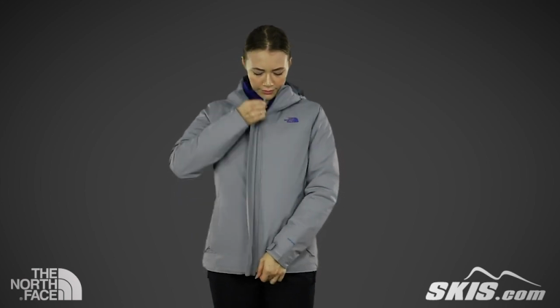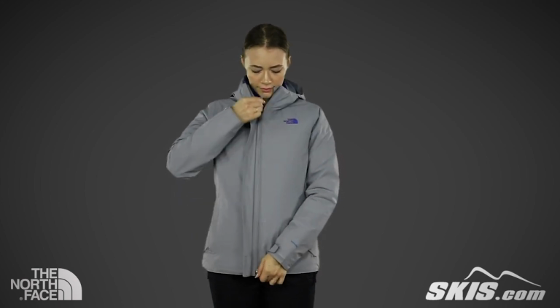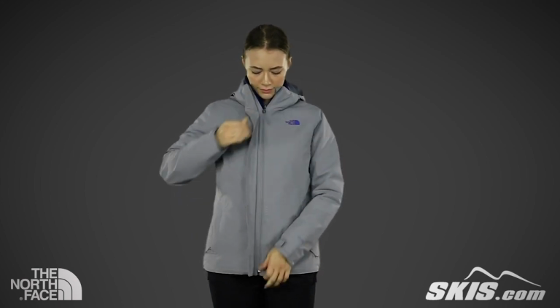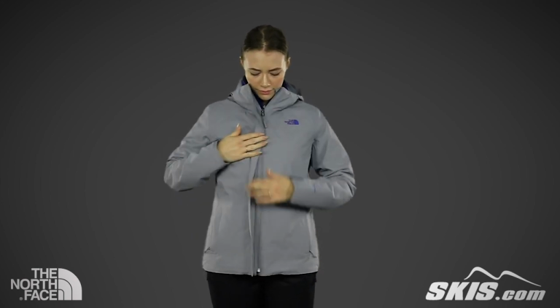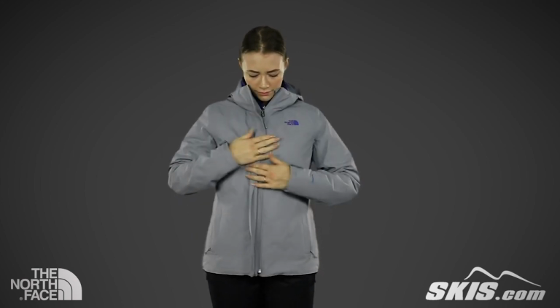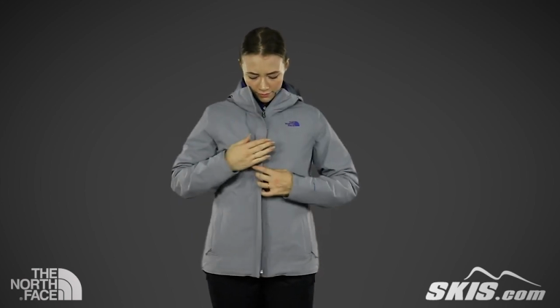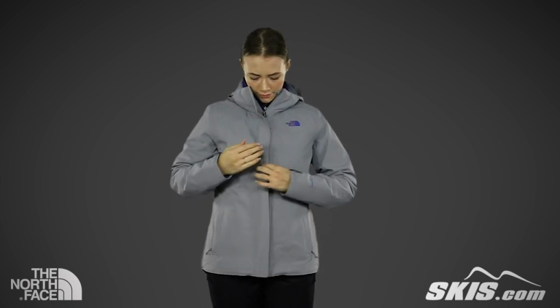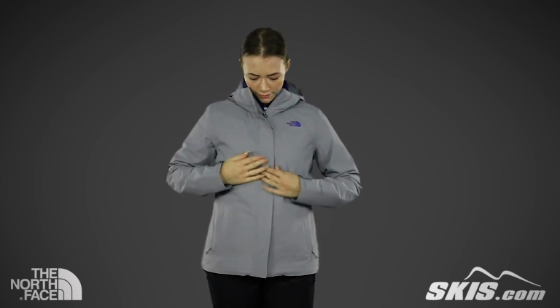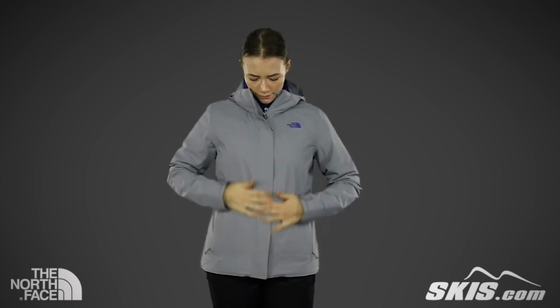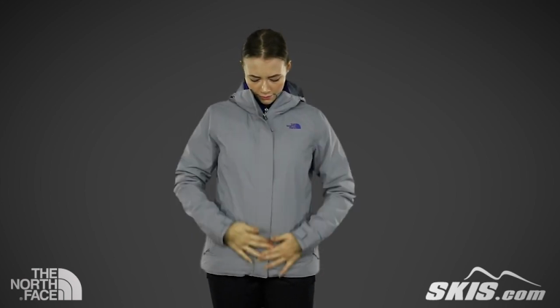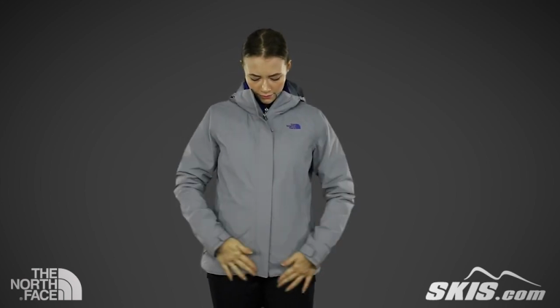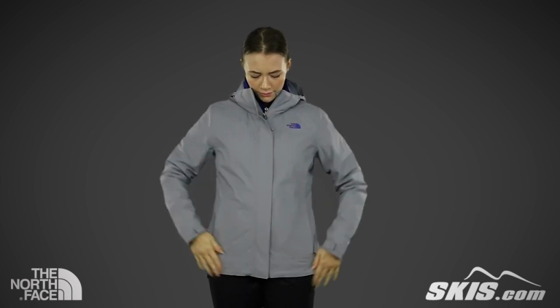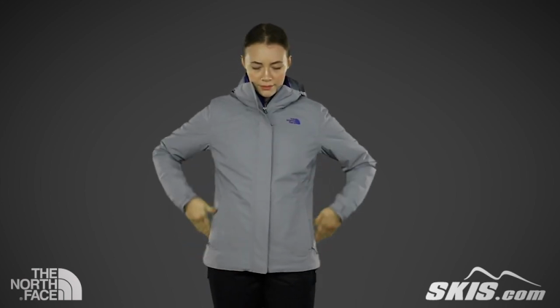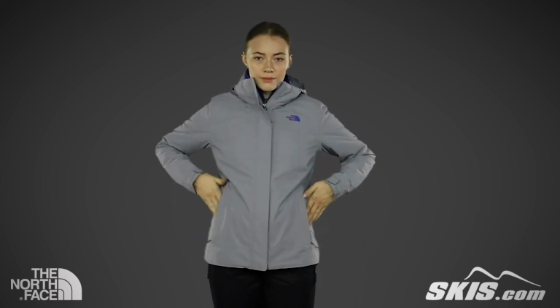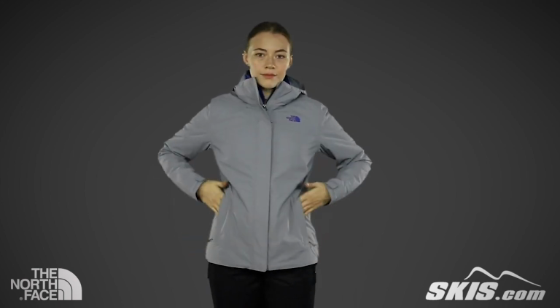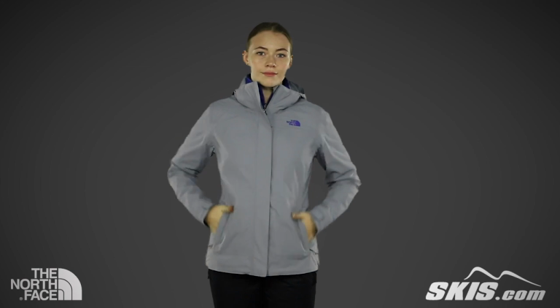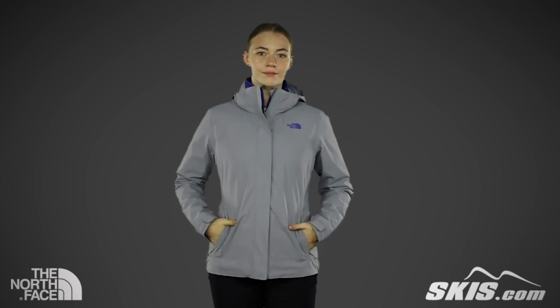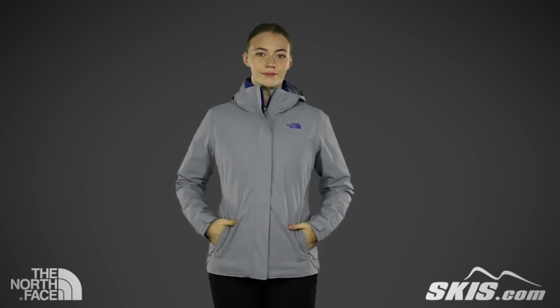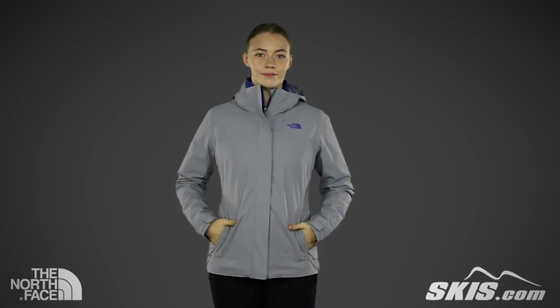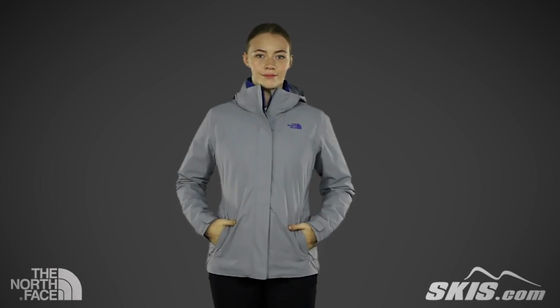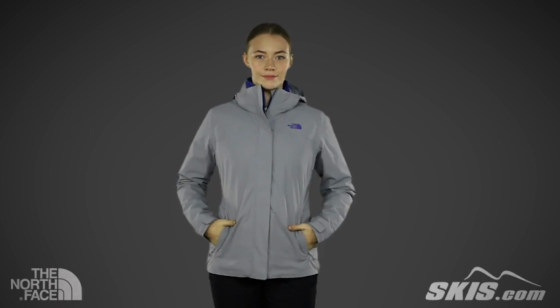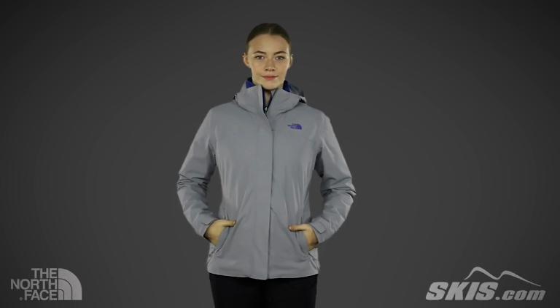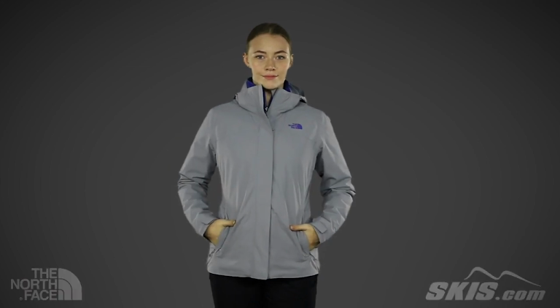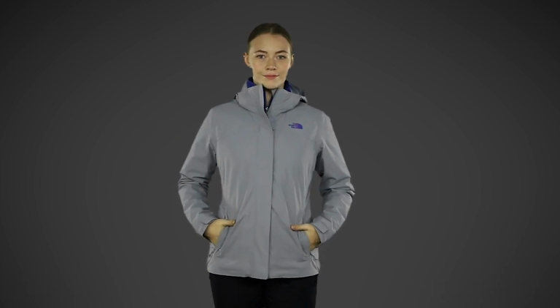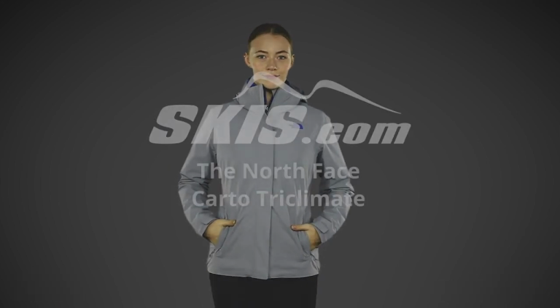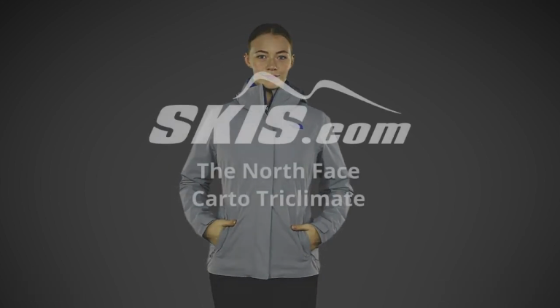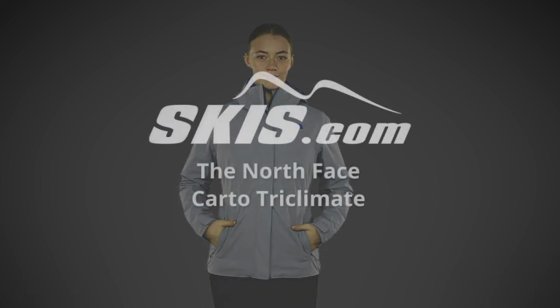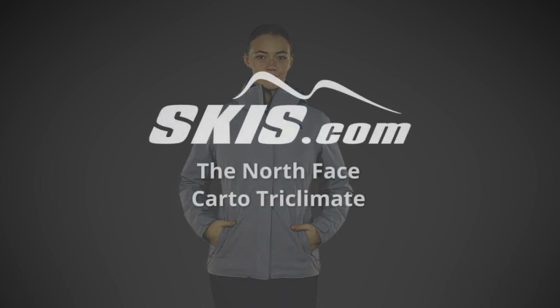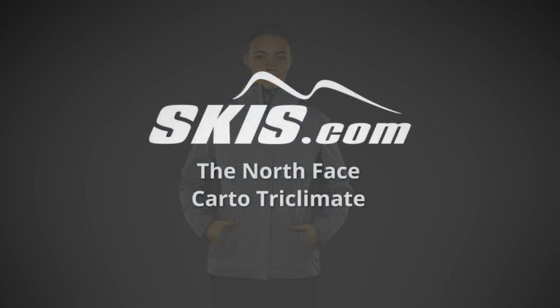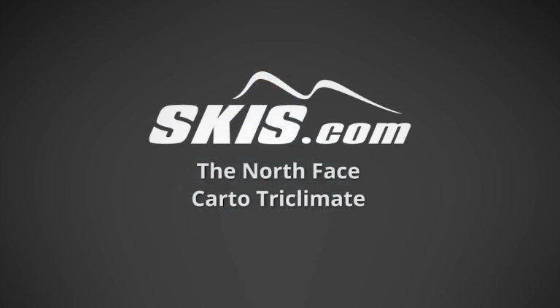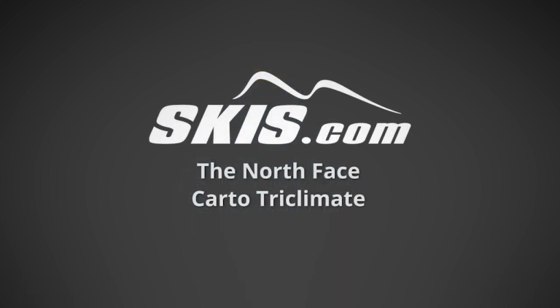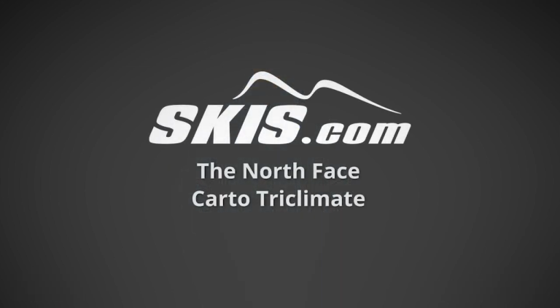For more information on the North Face Cardo Tri-Clement Jacket, please visit us at skis.com.